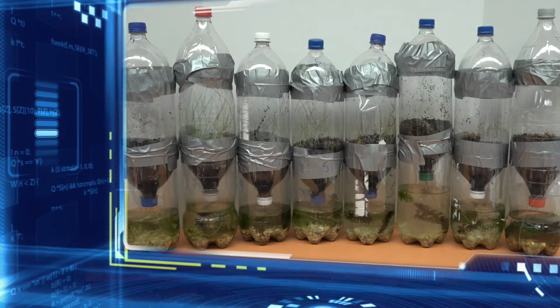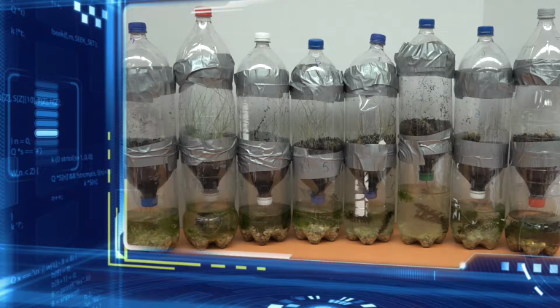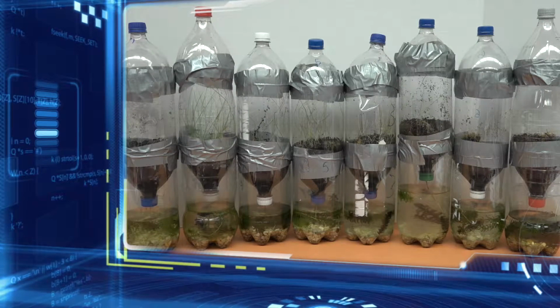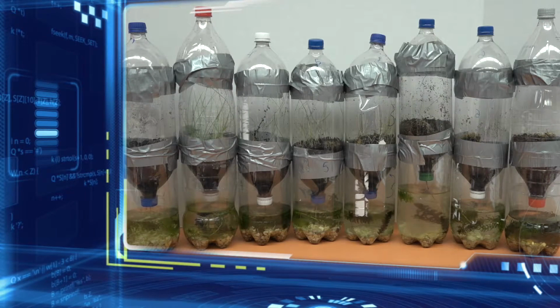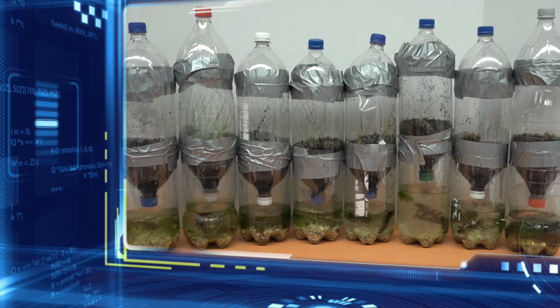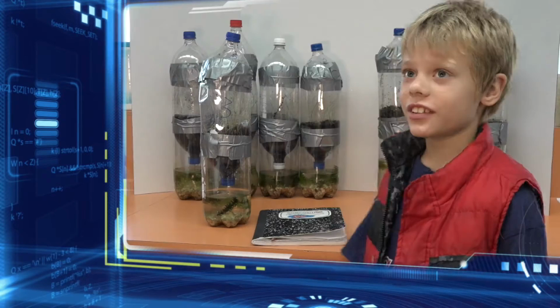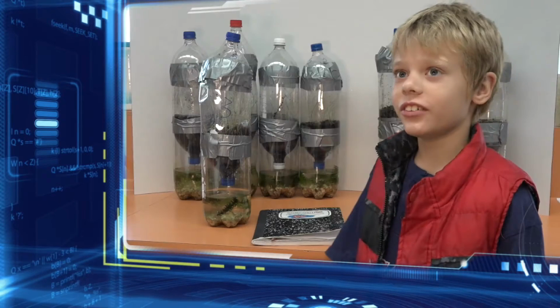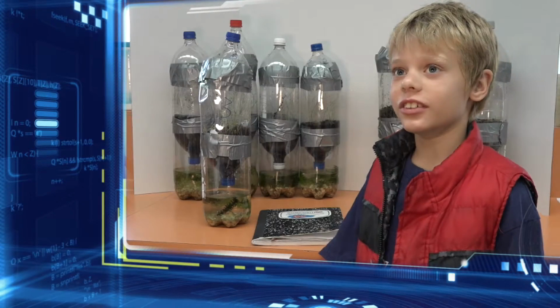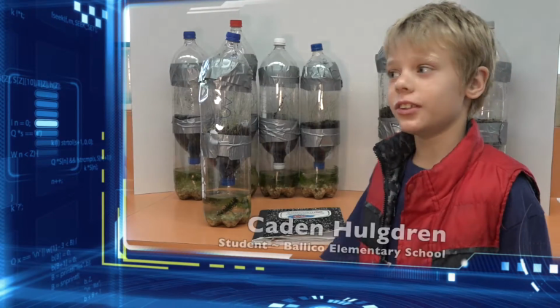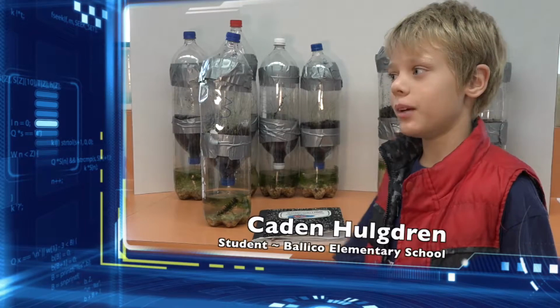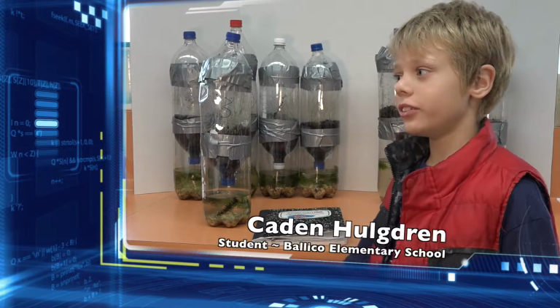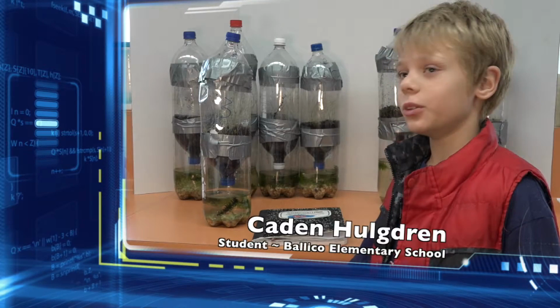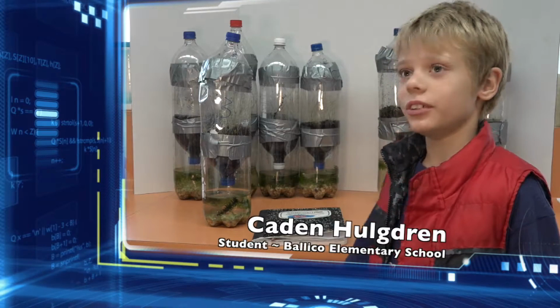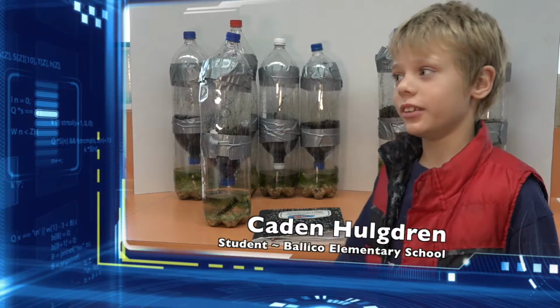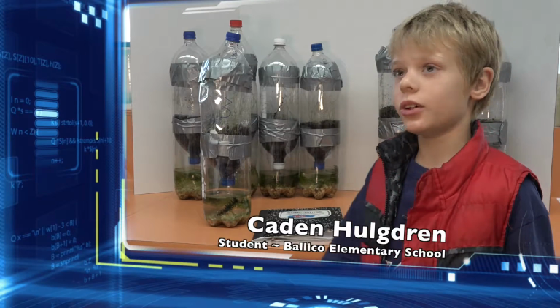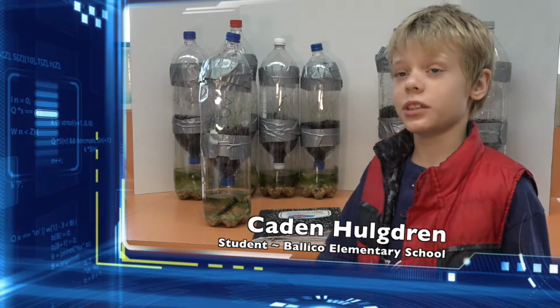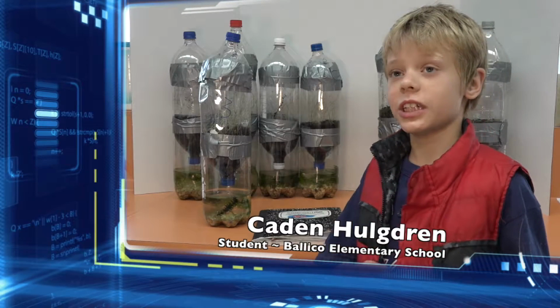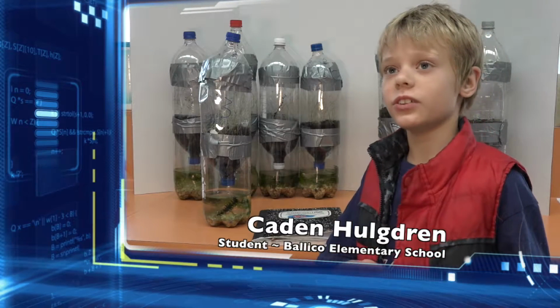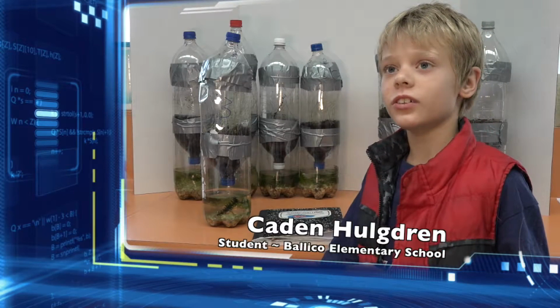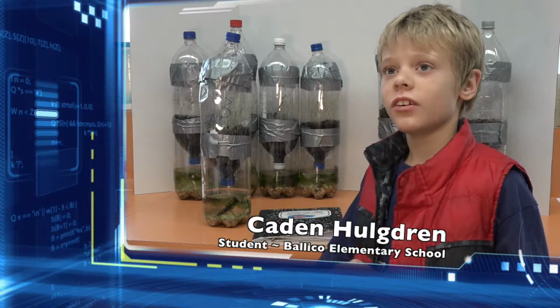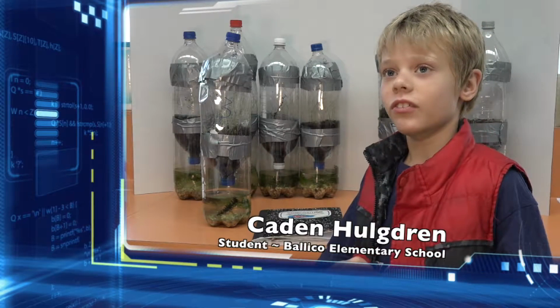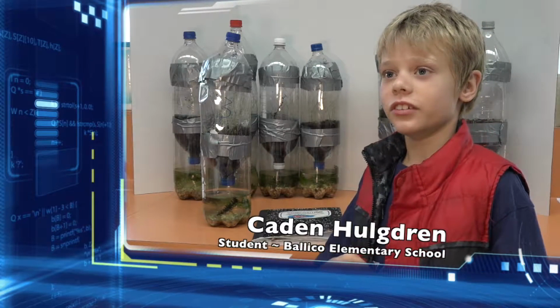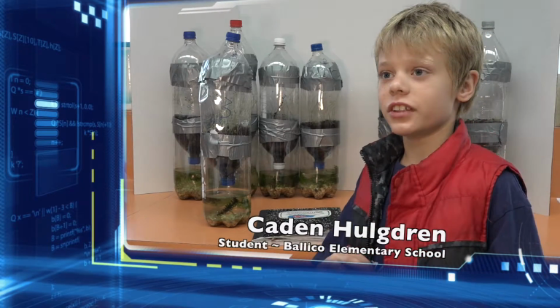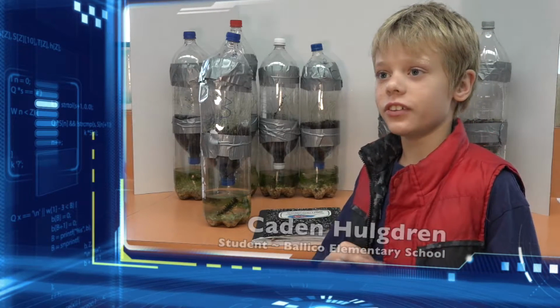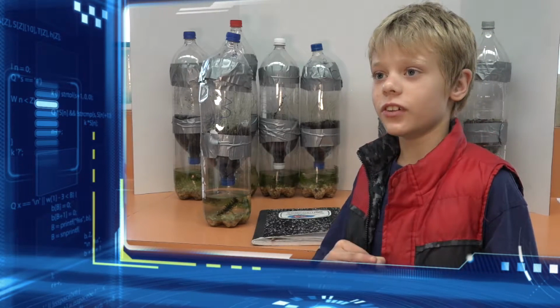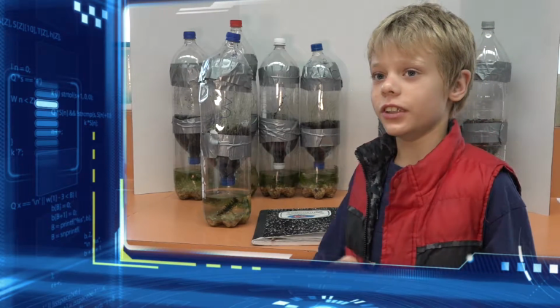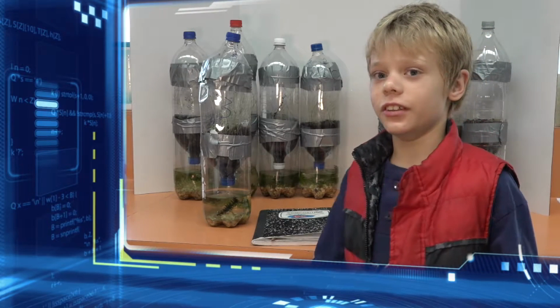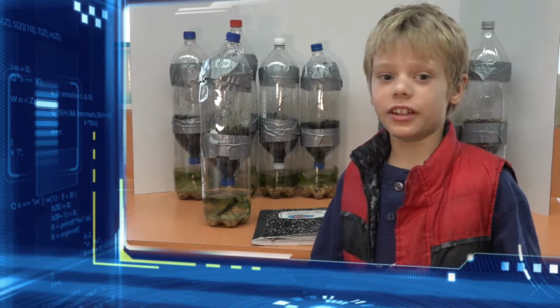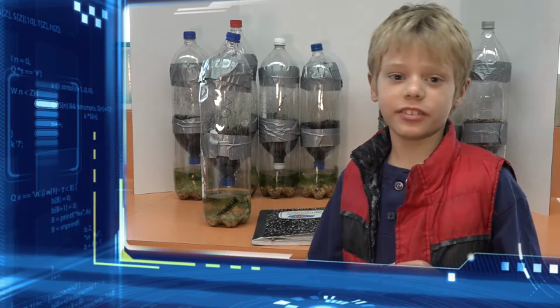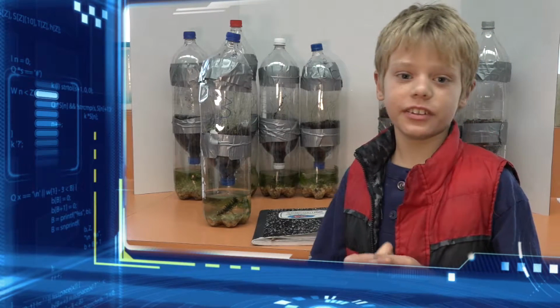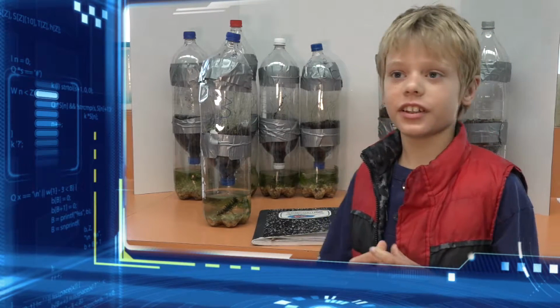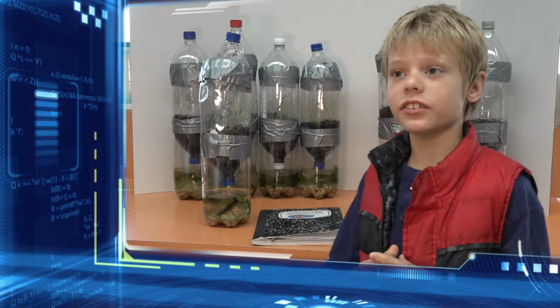There are three cycles in our biodome: the Calvin cycle, the water cycle, and the nitrogen cycle.